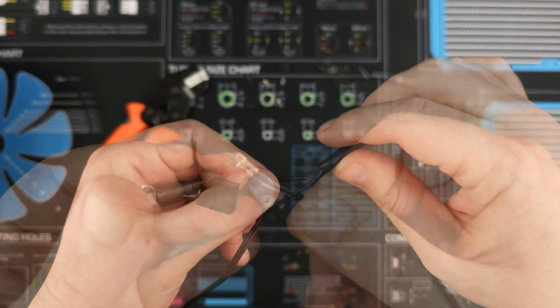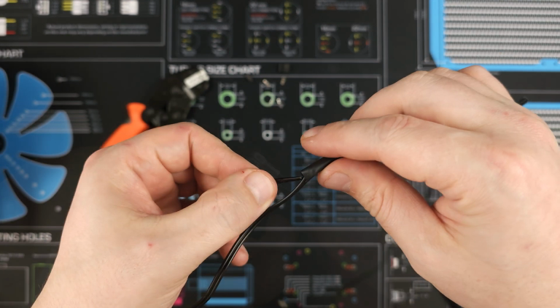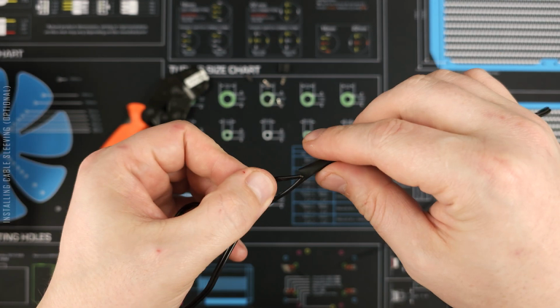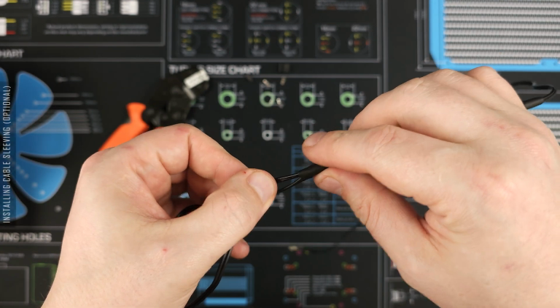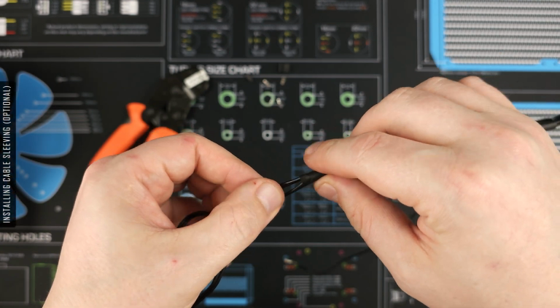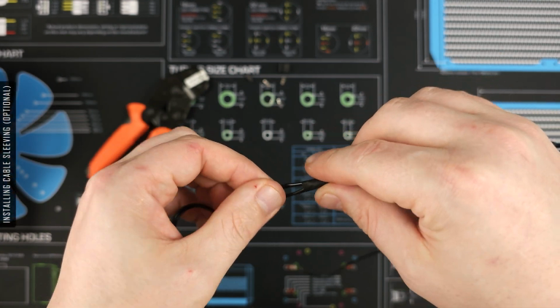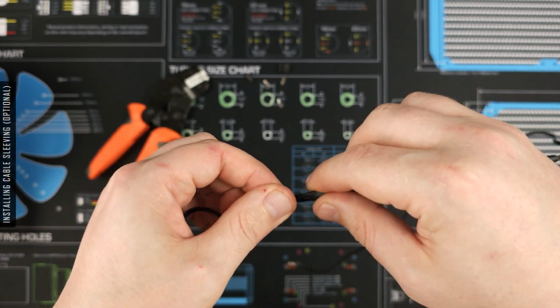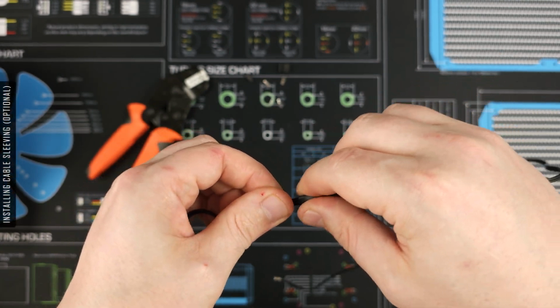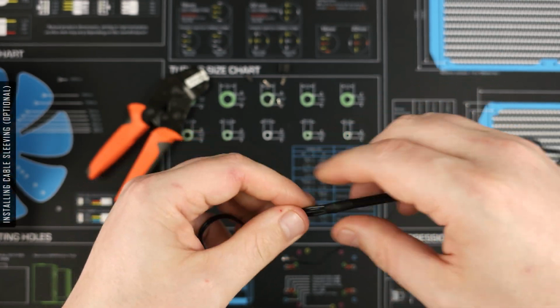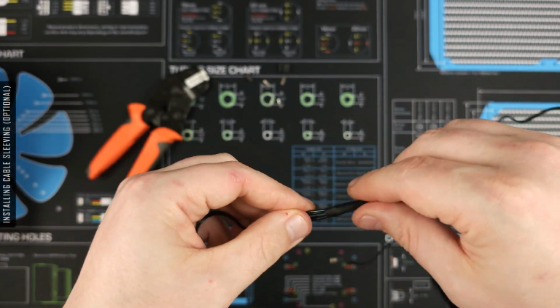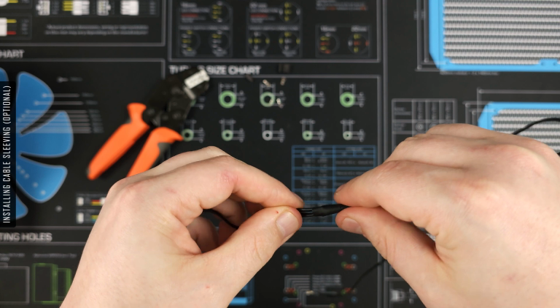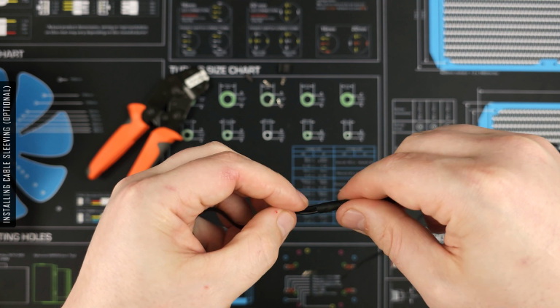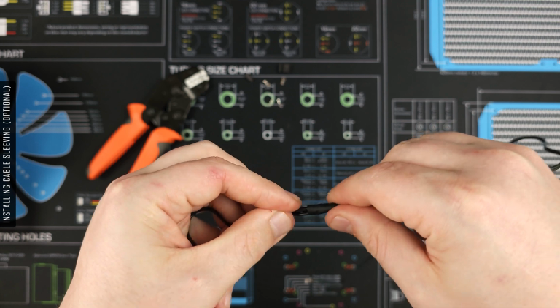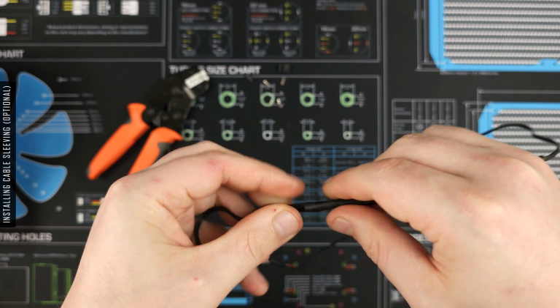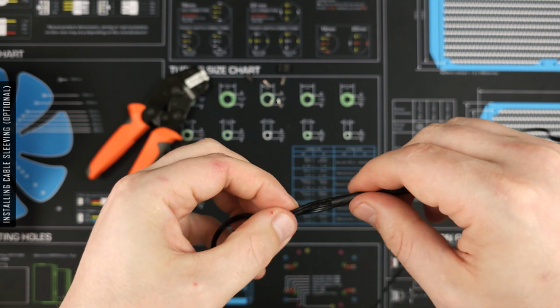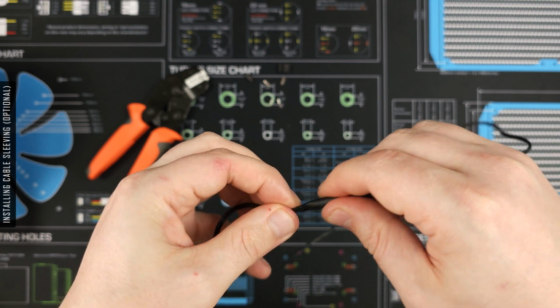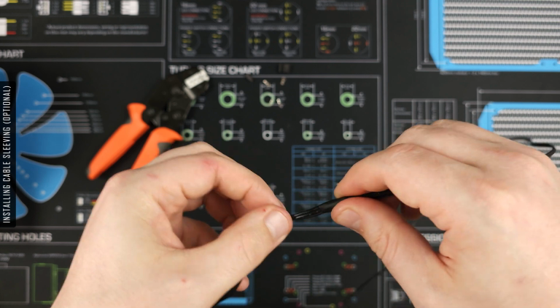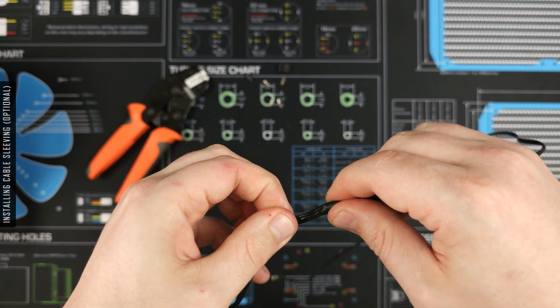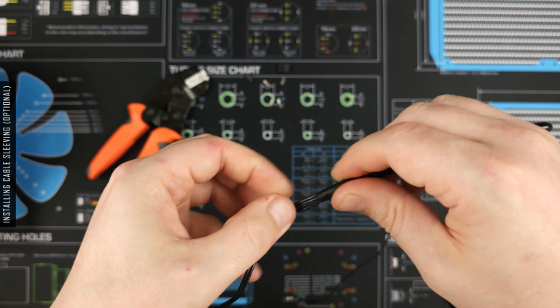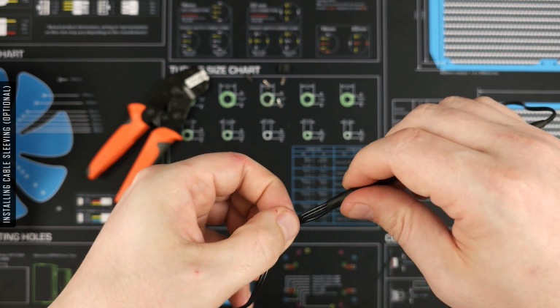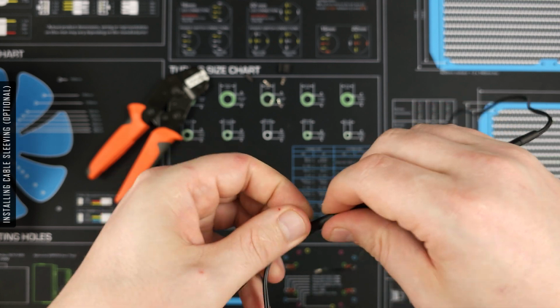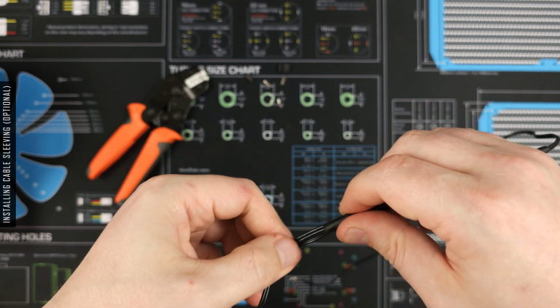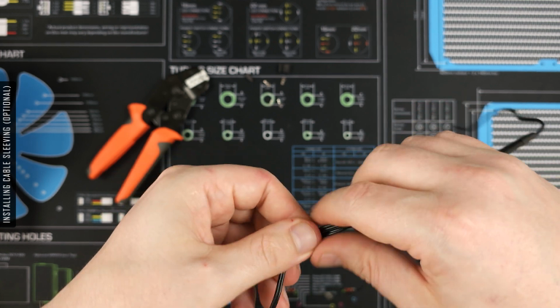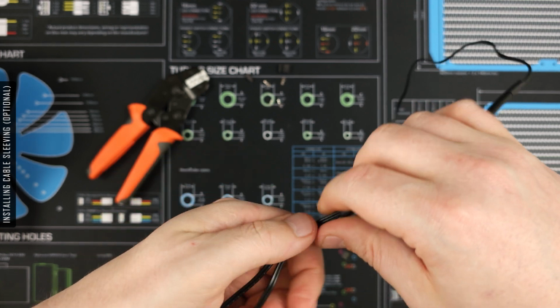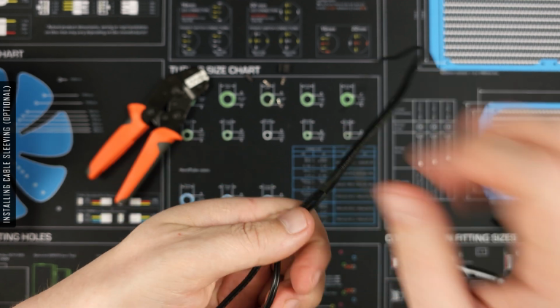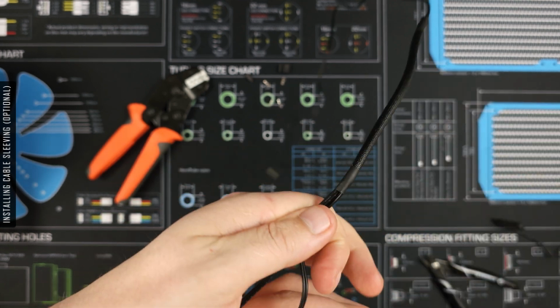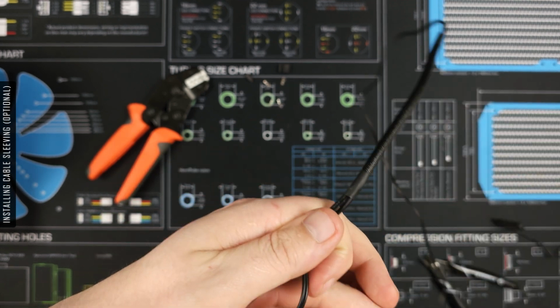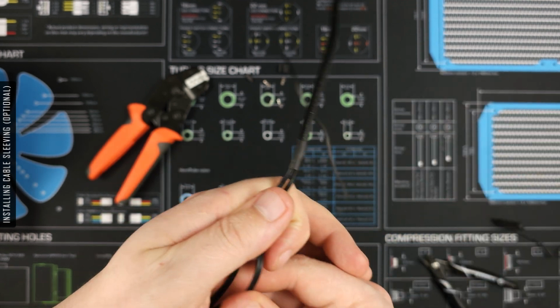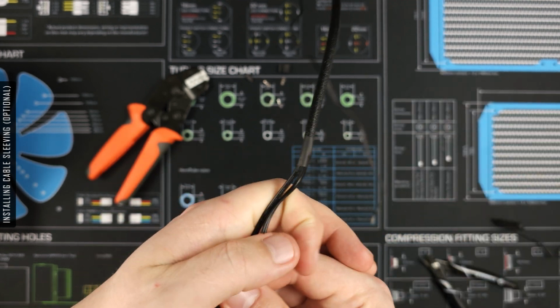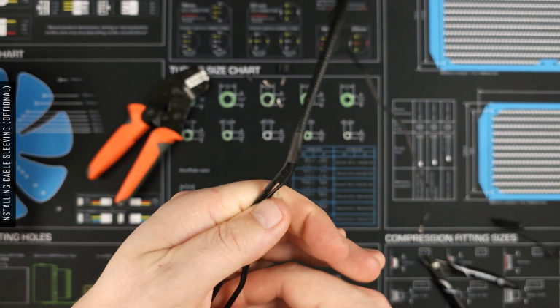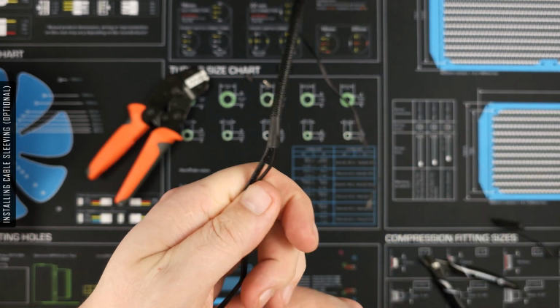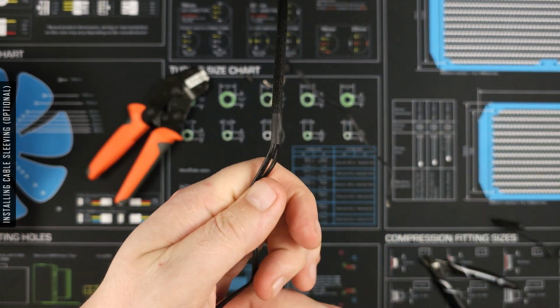I've added some cable sleeving to the DDC wires, however this does make it a pain to adjust the cables while rewiring.